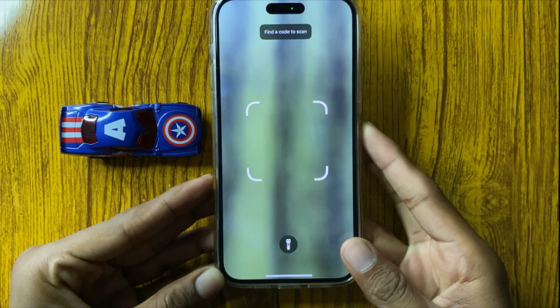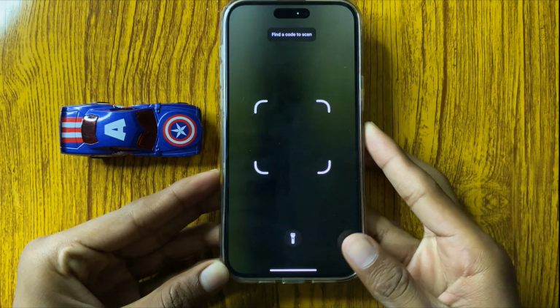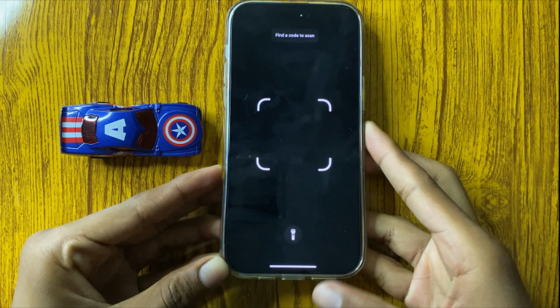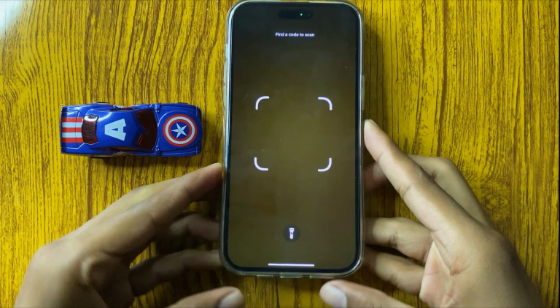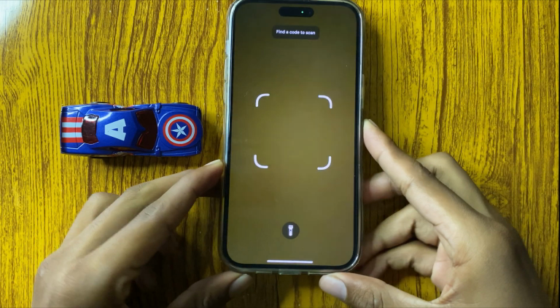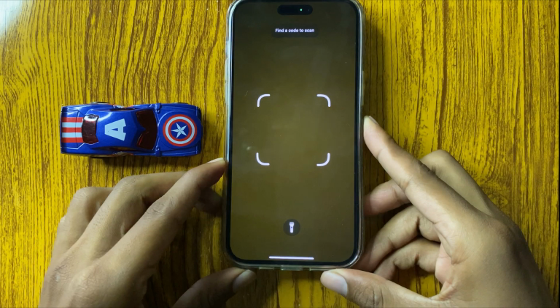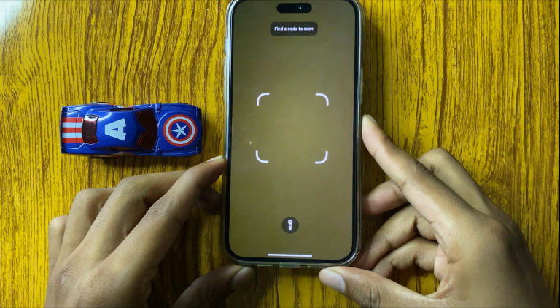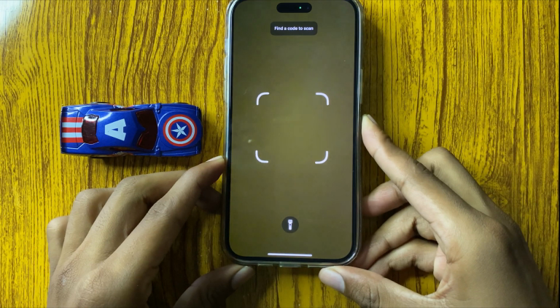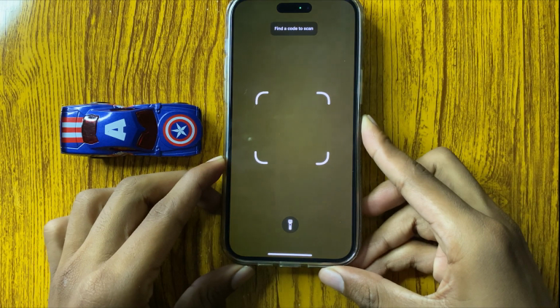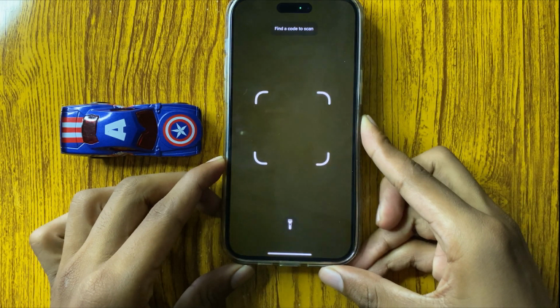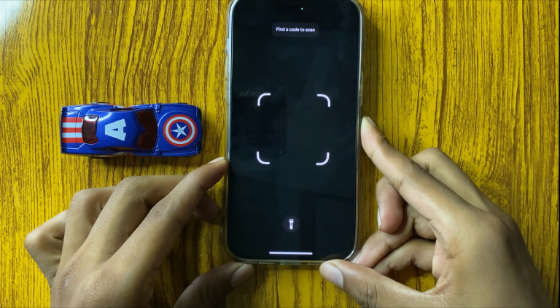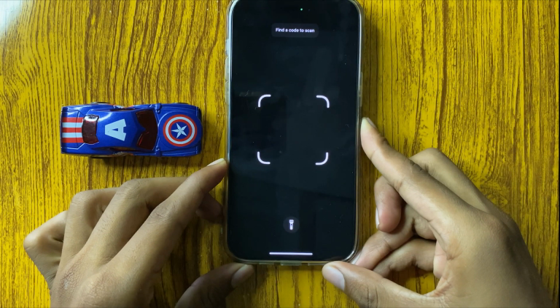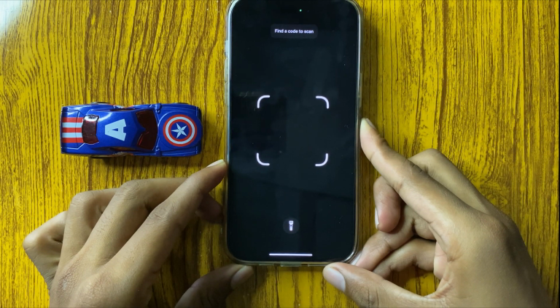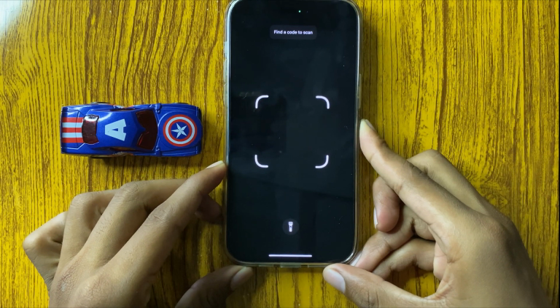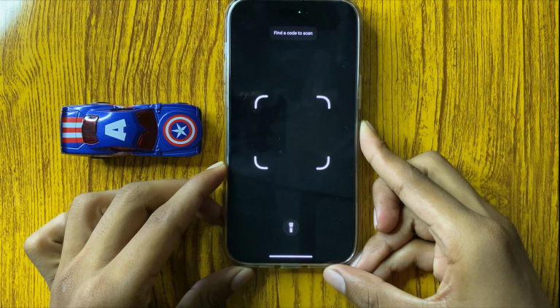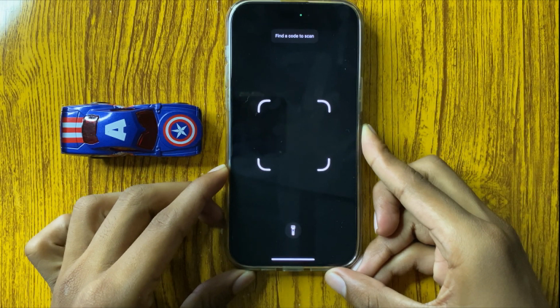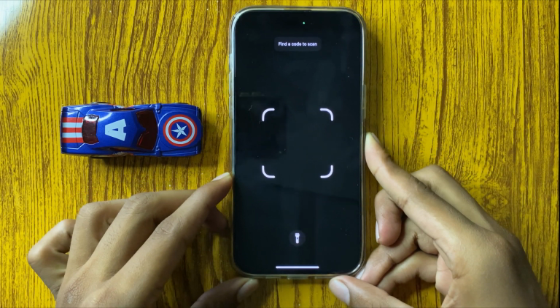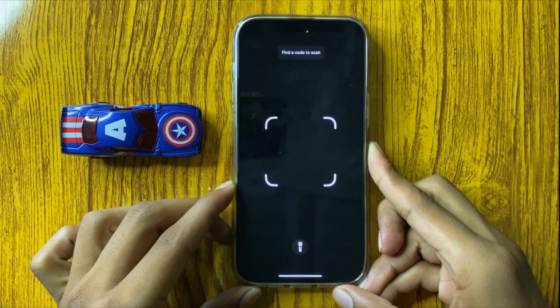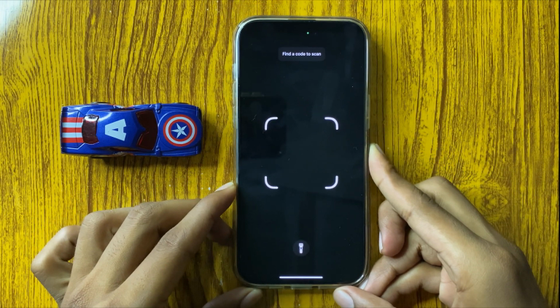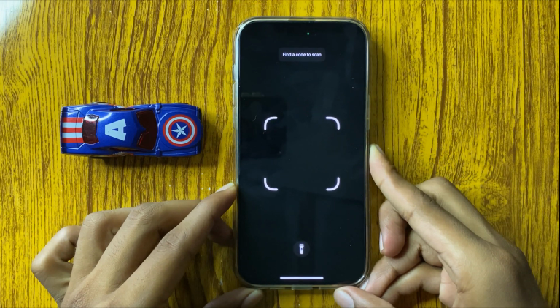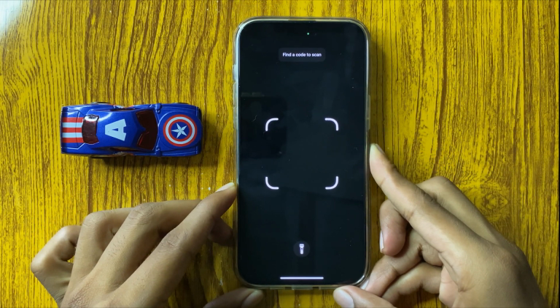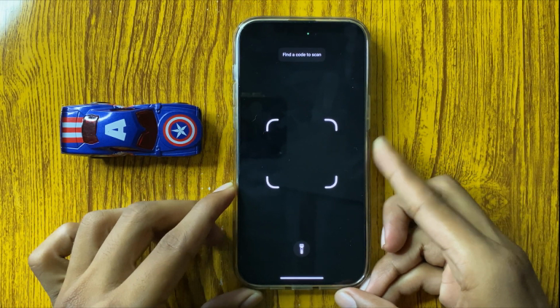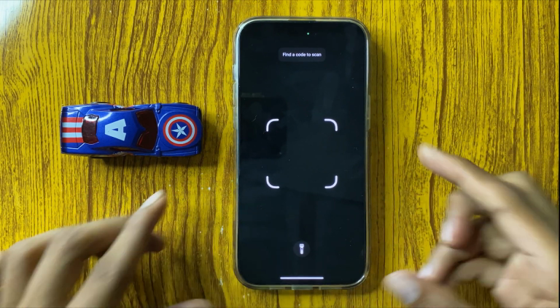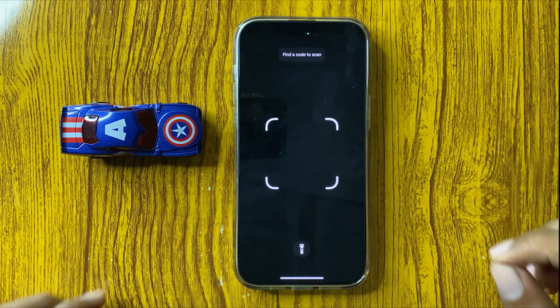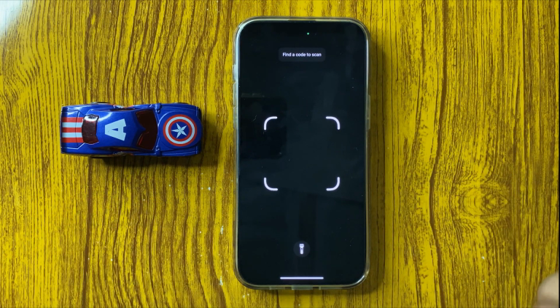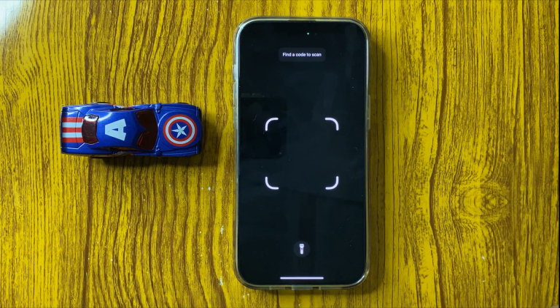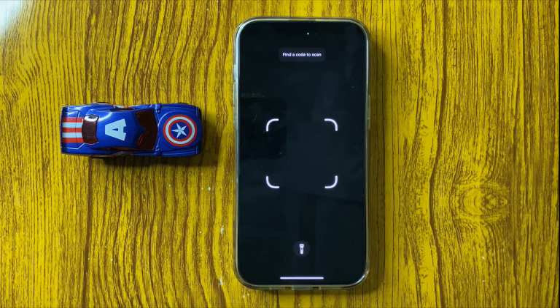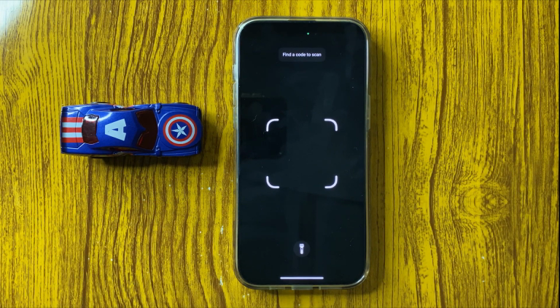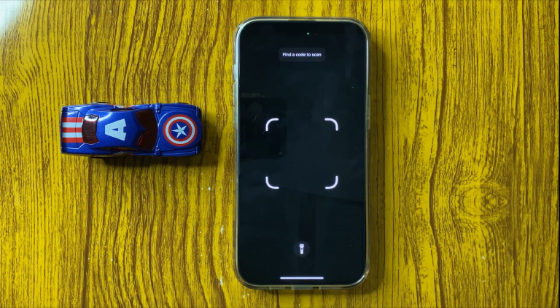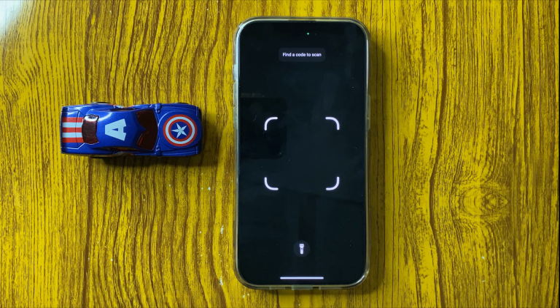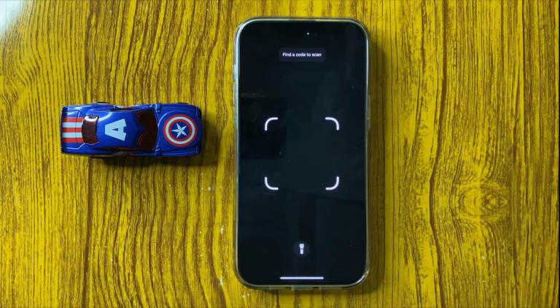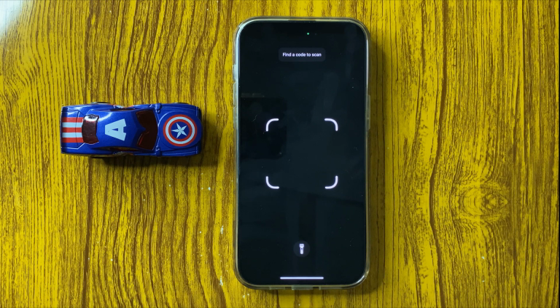So this is the way to scan a QR code in iPhone 16 Pro Max.